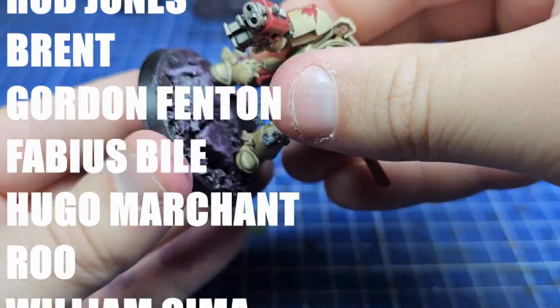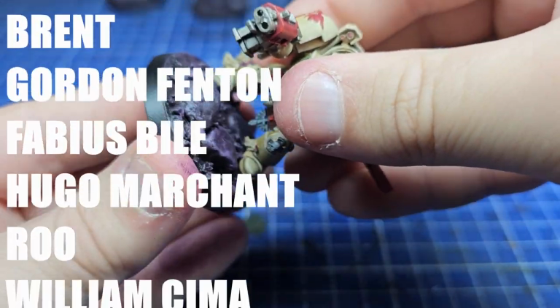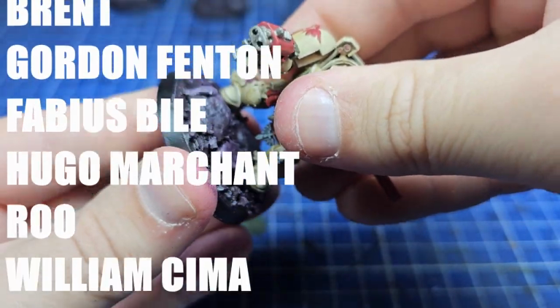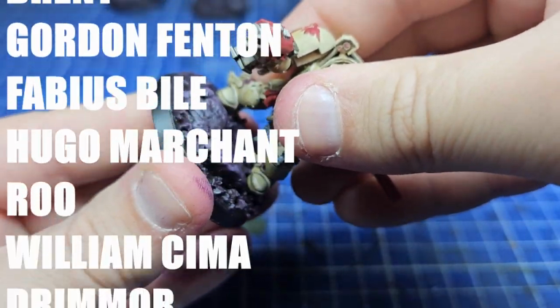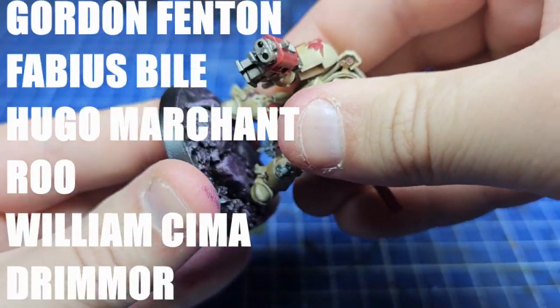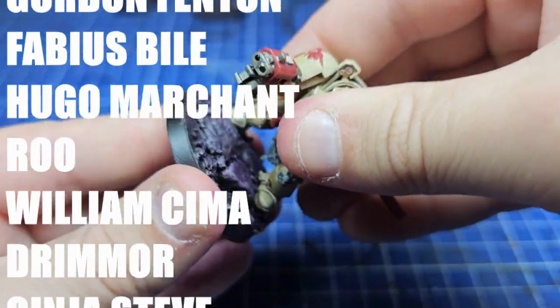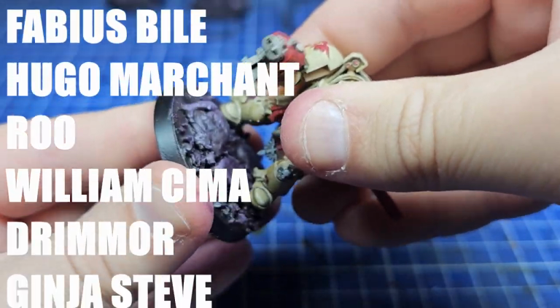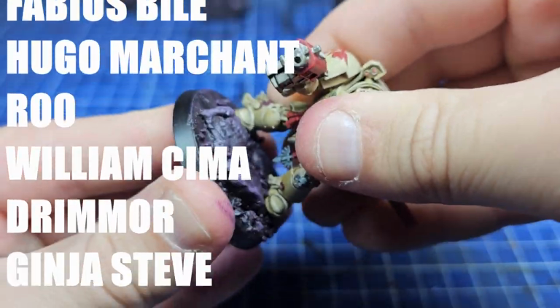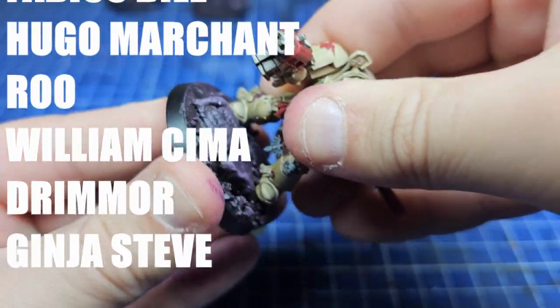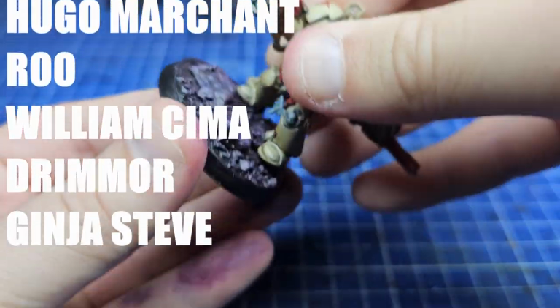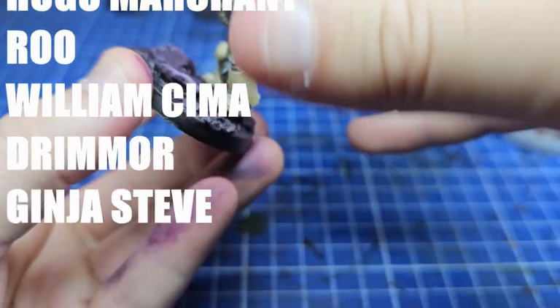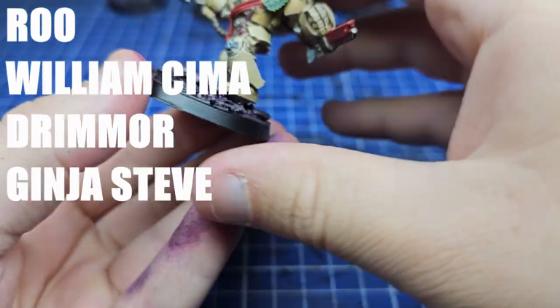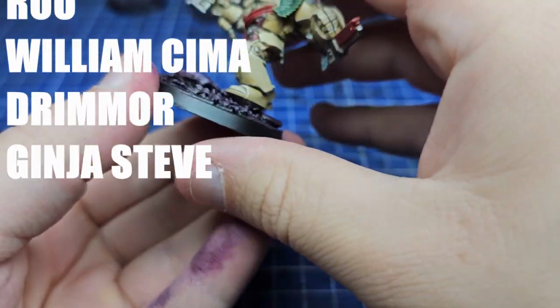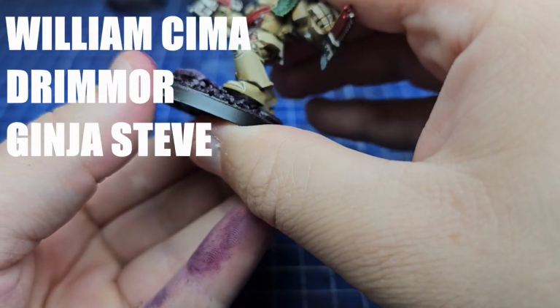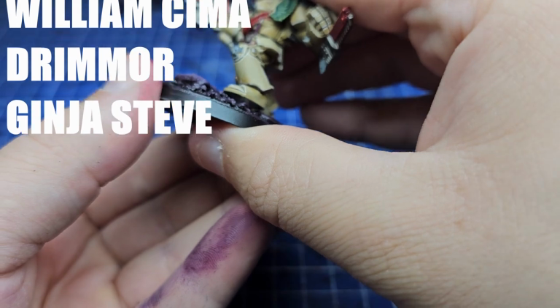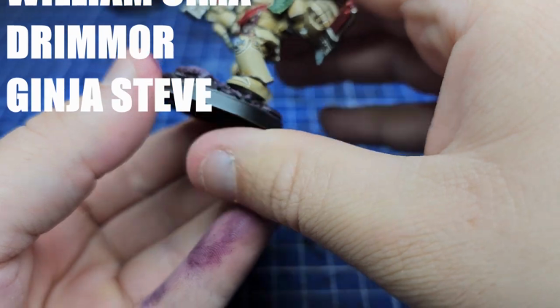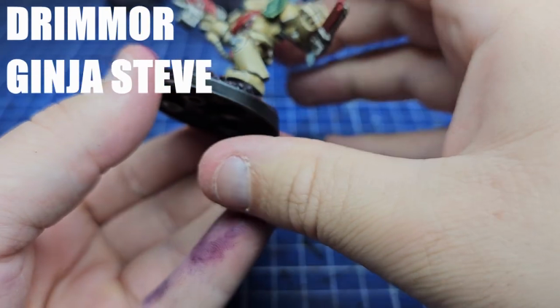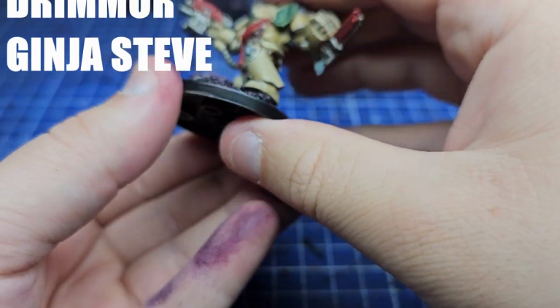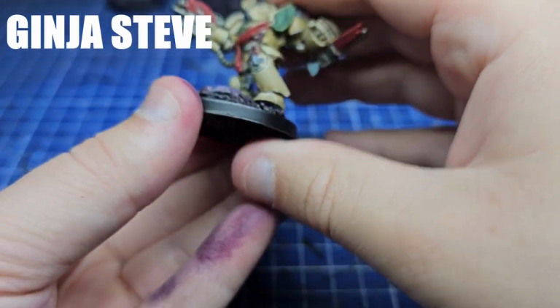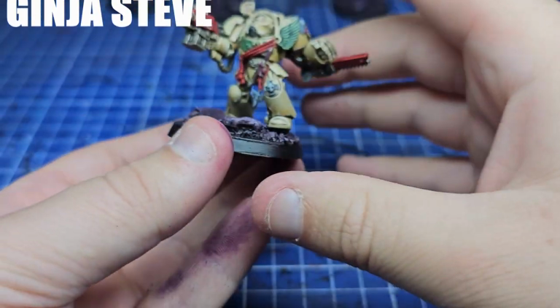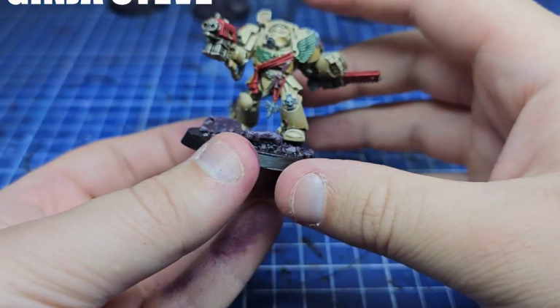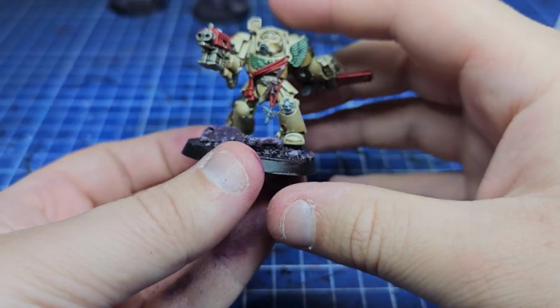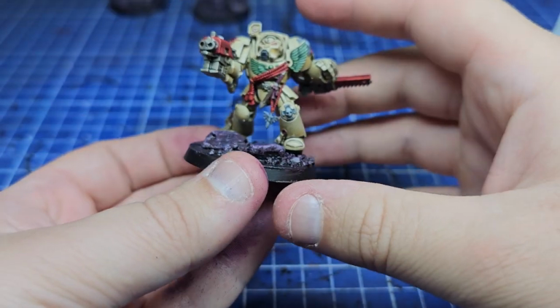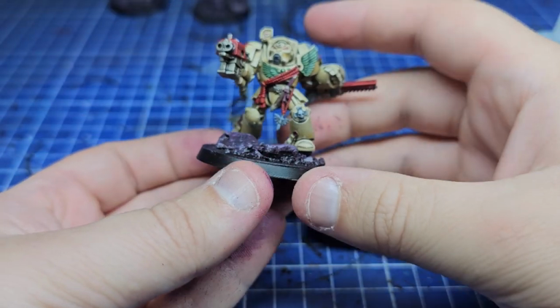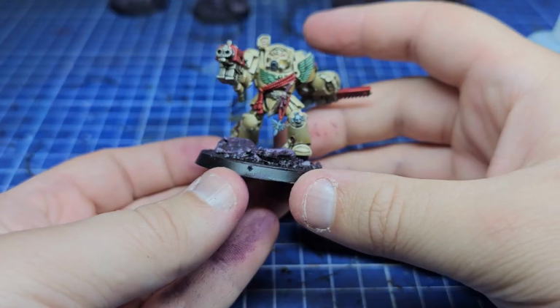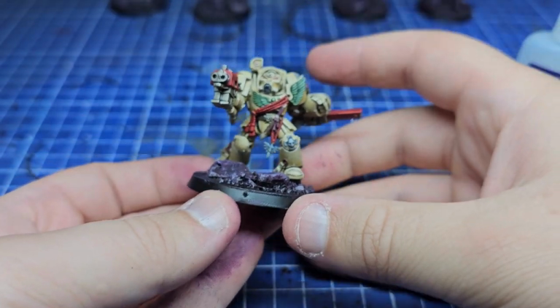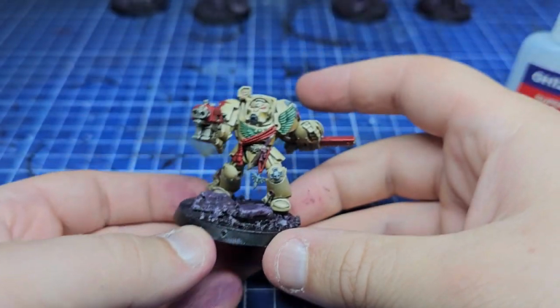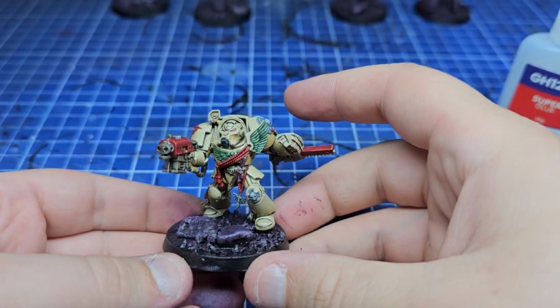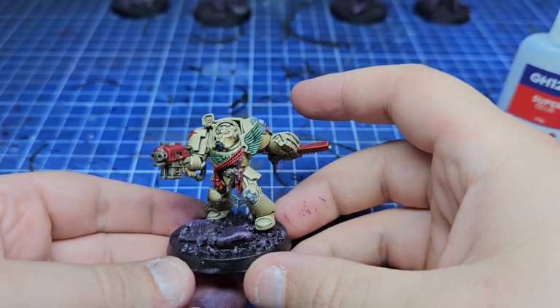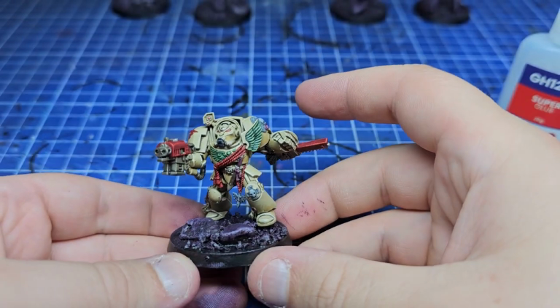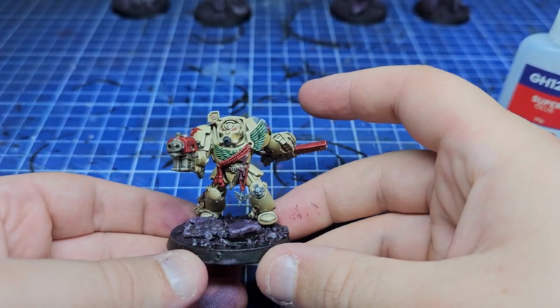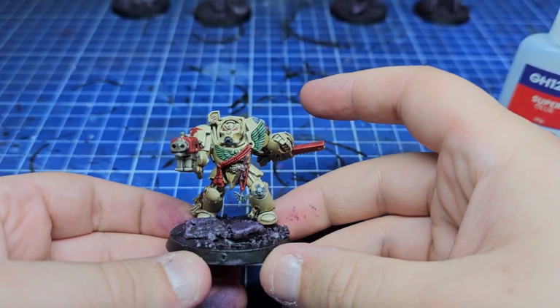So that's been a video on how I paint Deathwing. I hope you enjoyed this one — I've been Sam, see you next time.